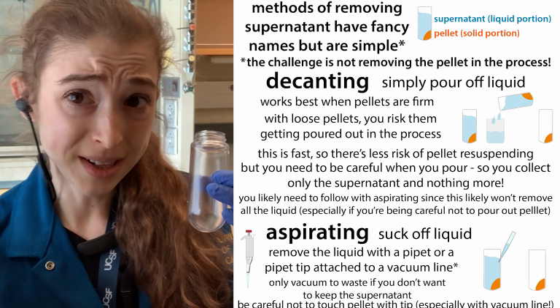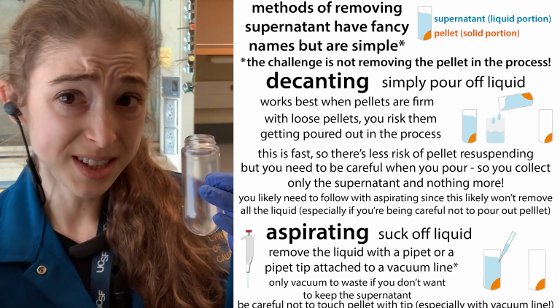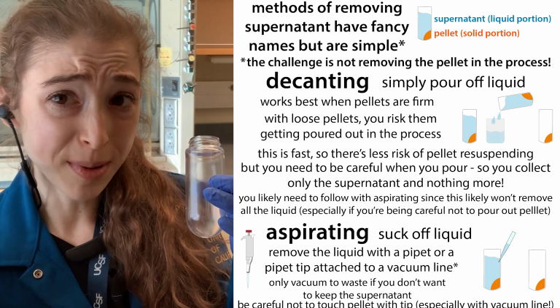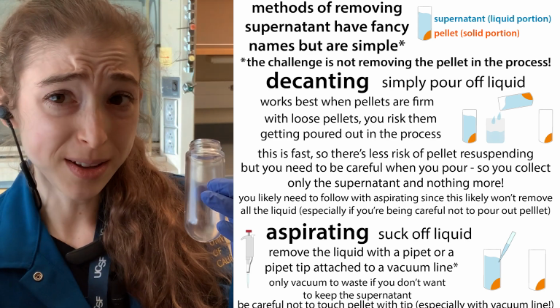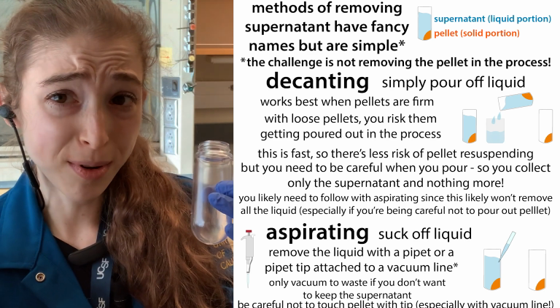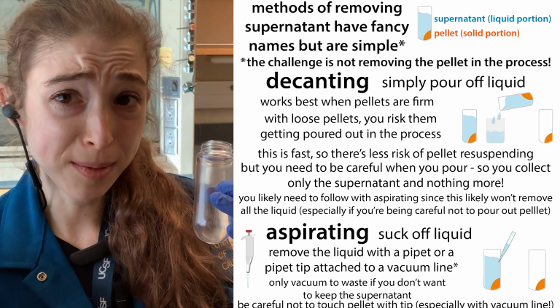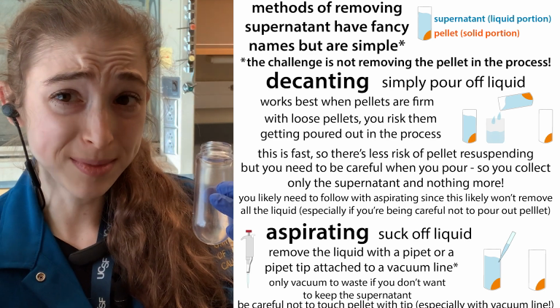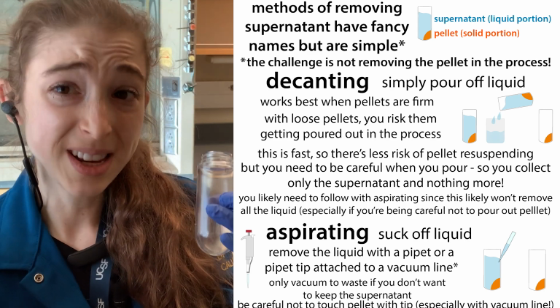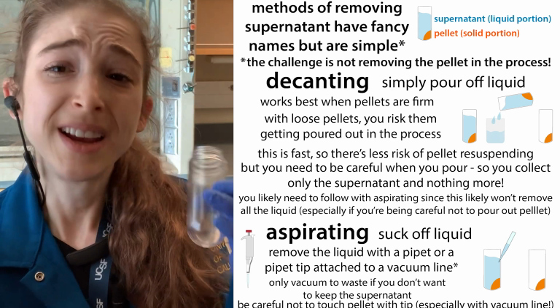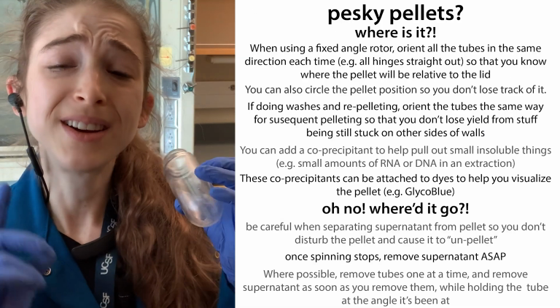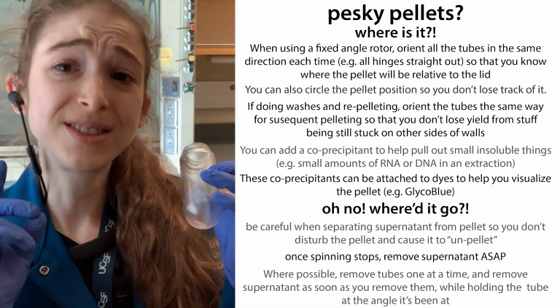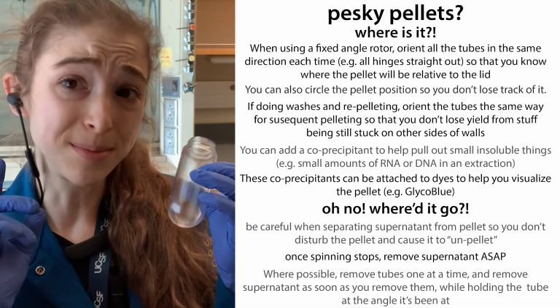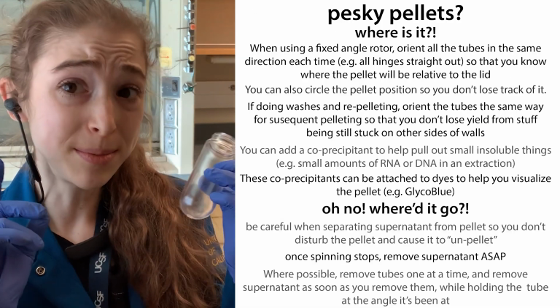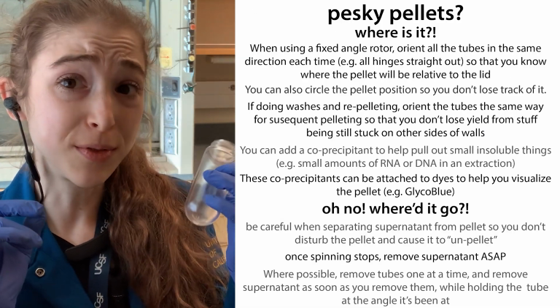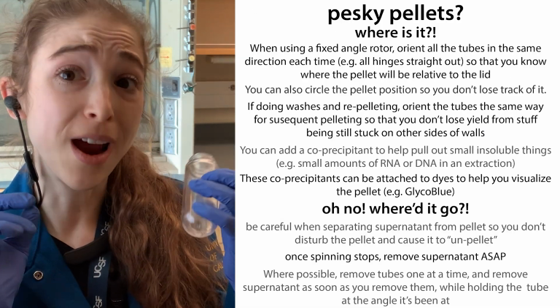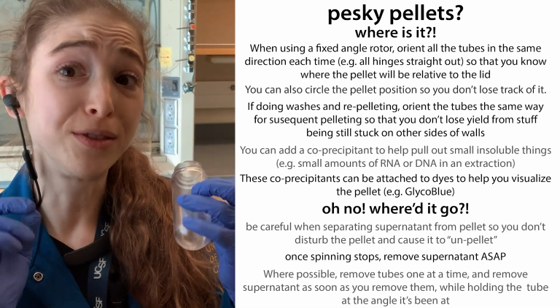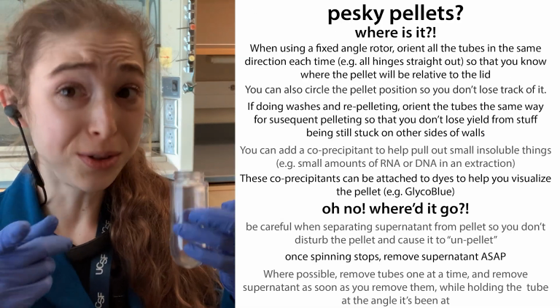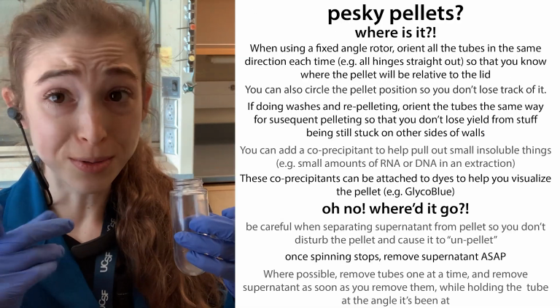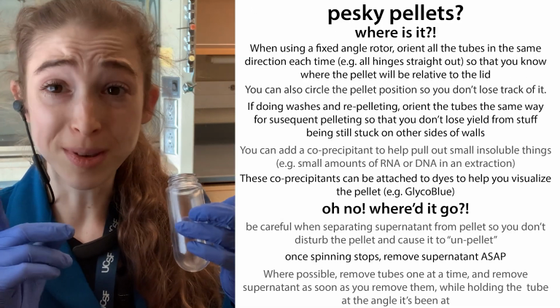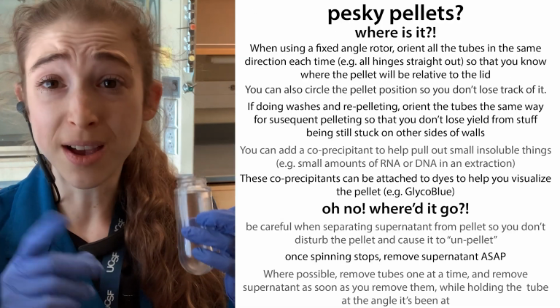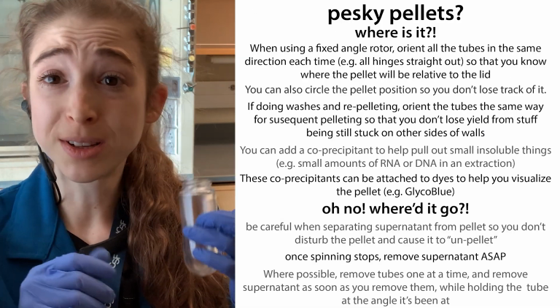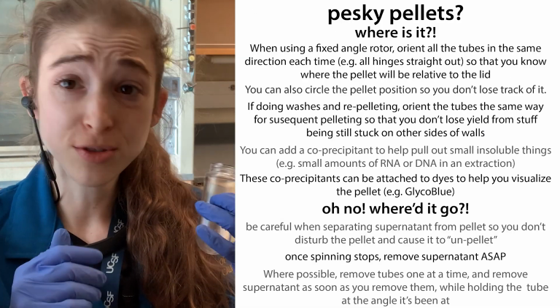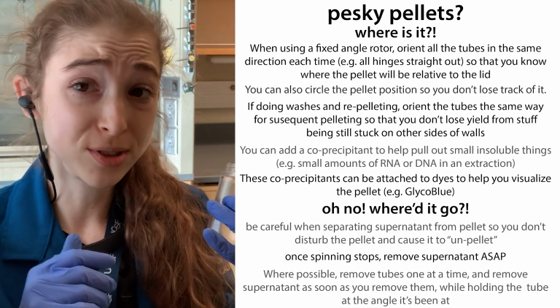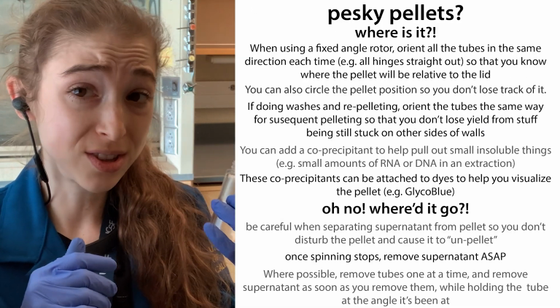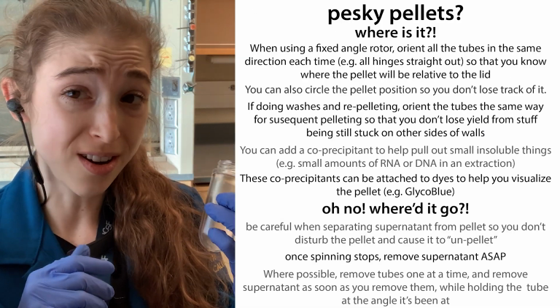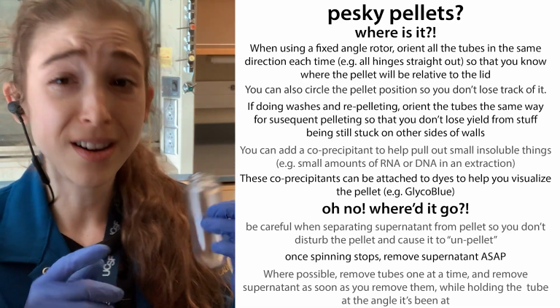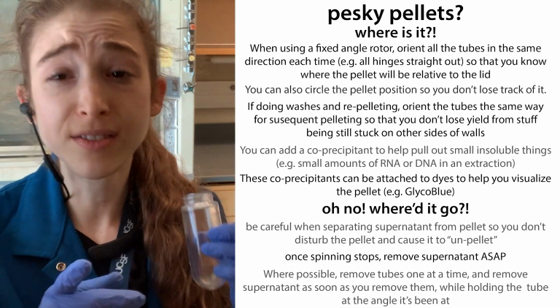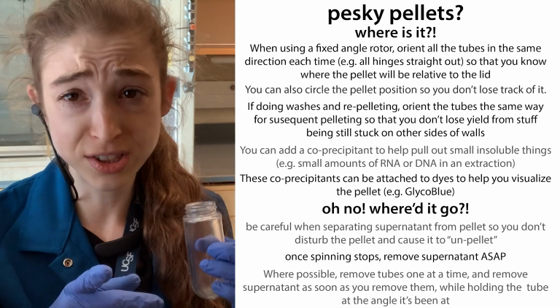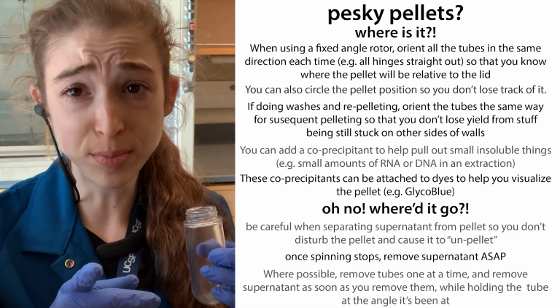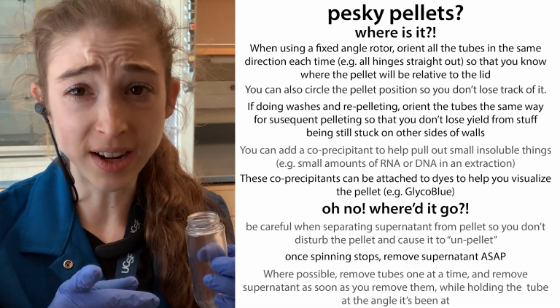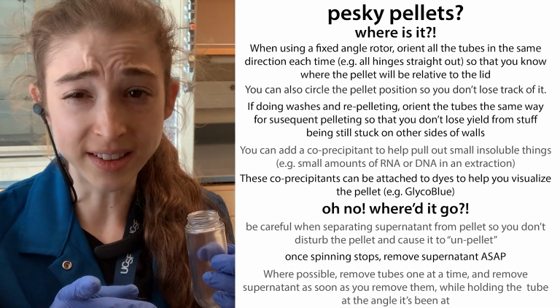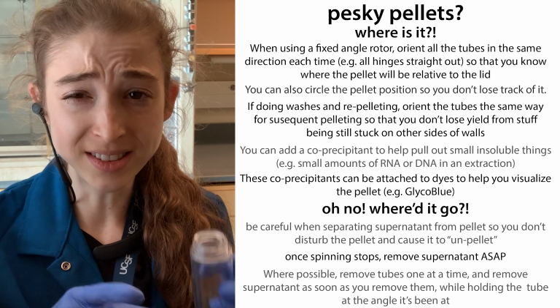Pesky pellet problems? Here are some tips for how you can become a superstar of the supernatant.